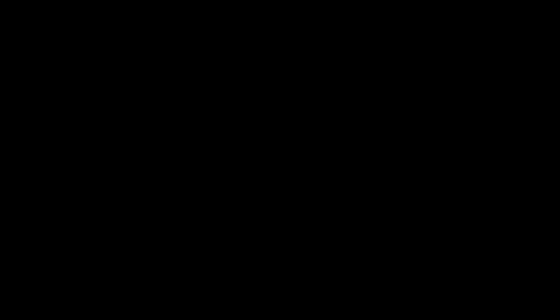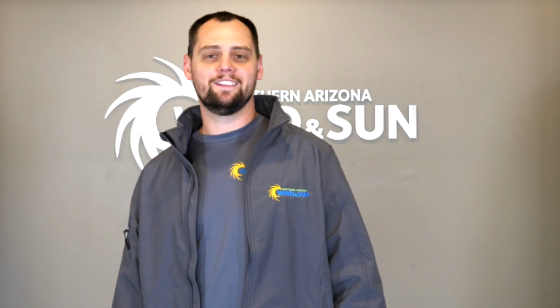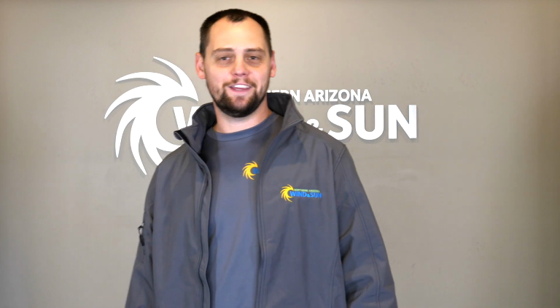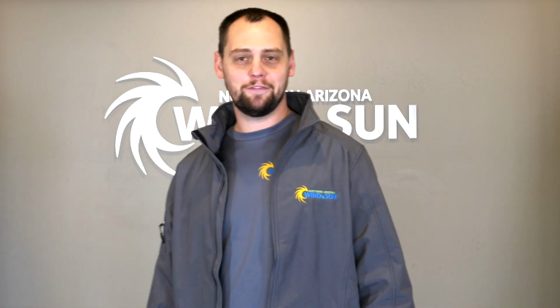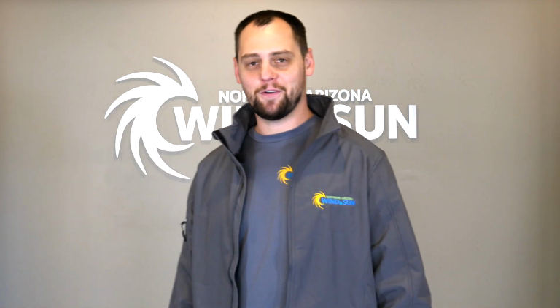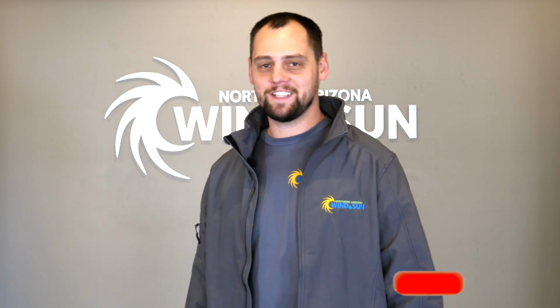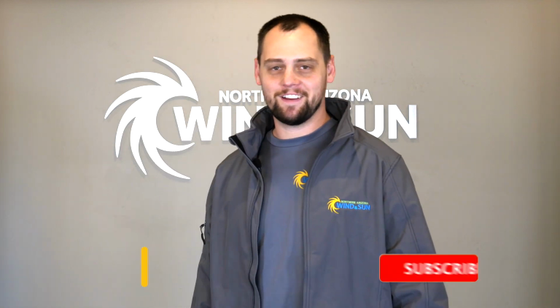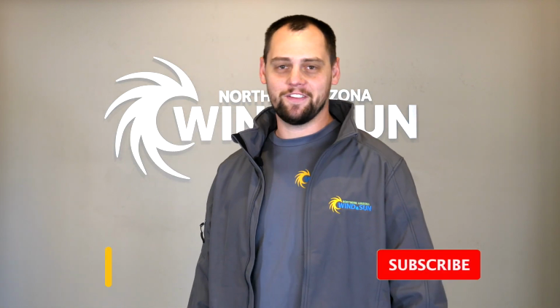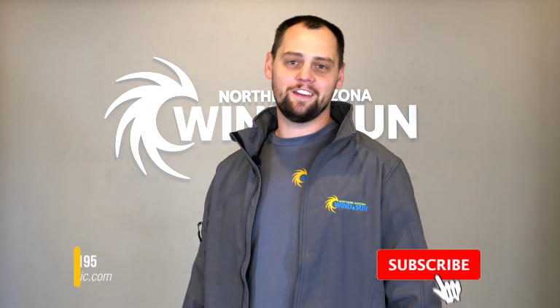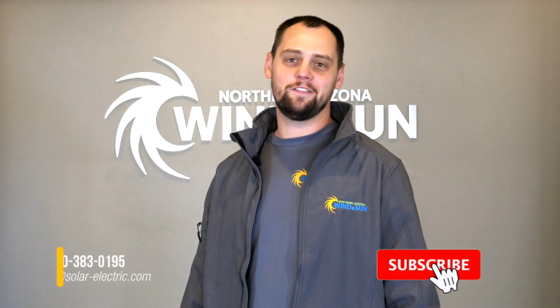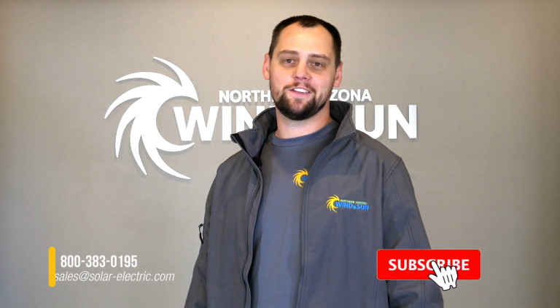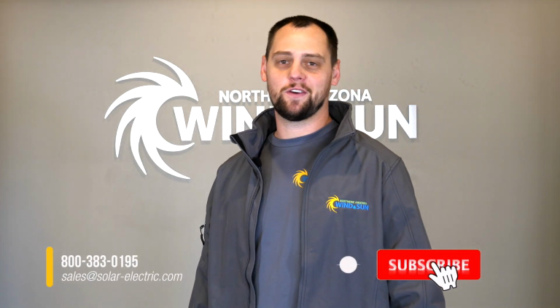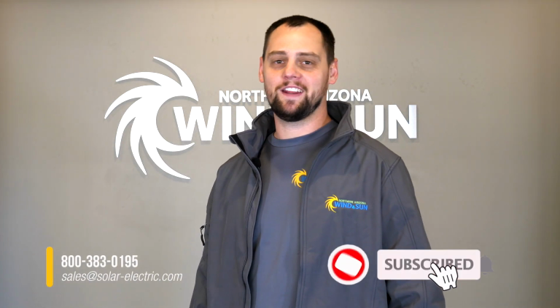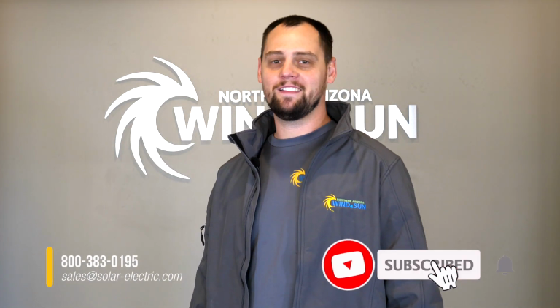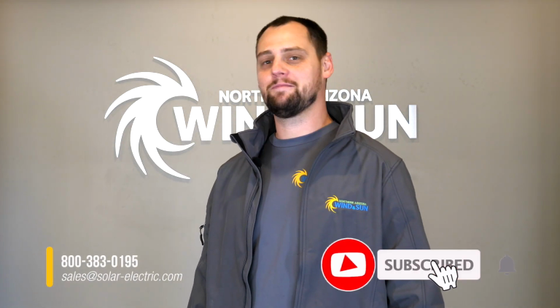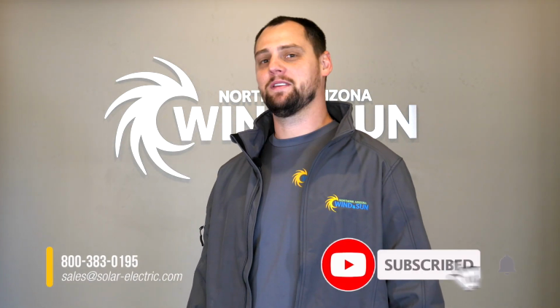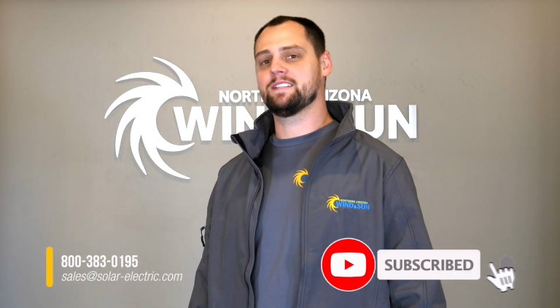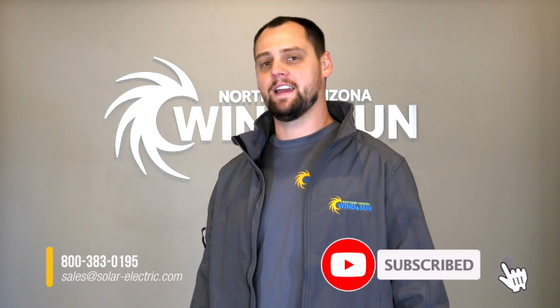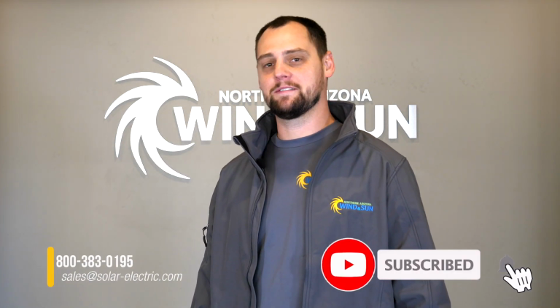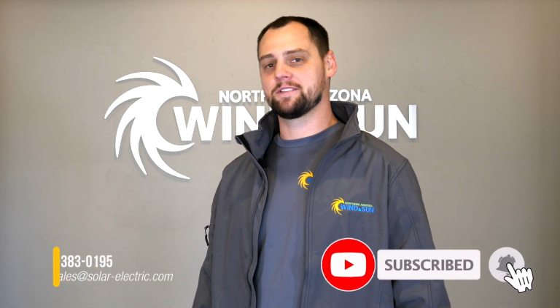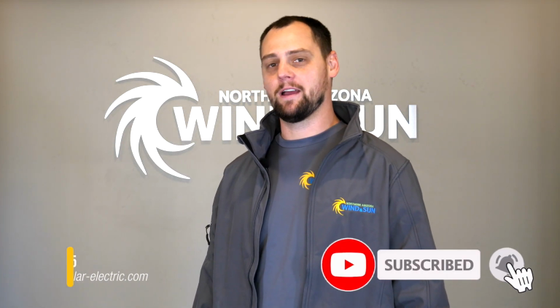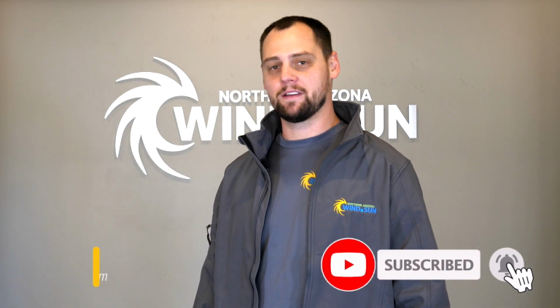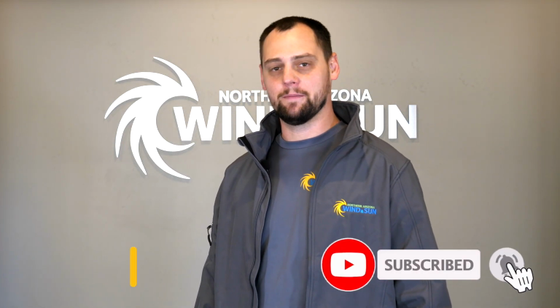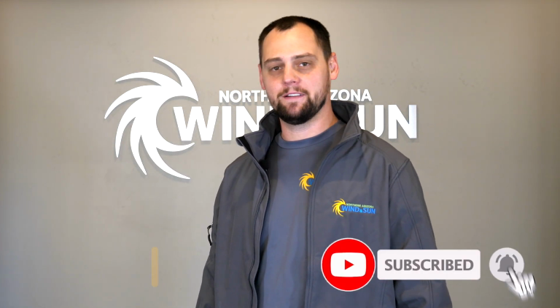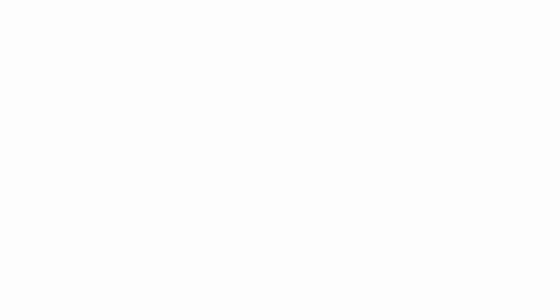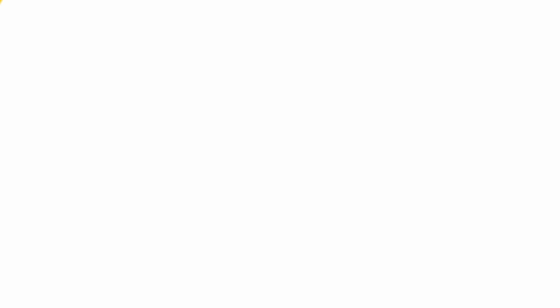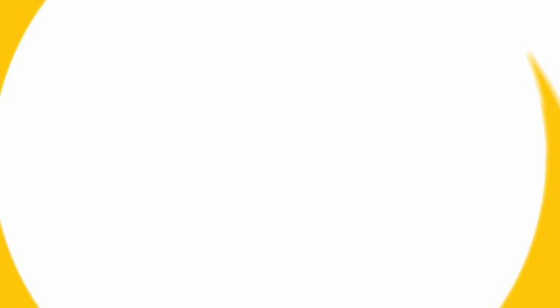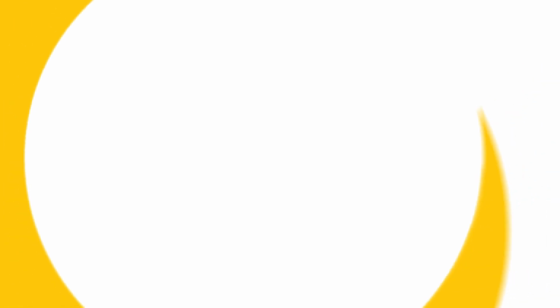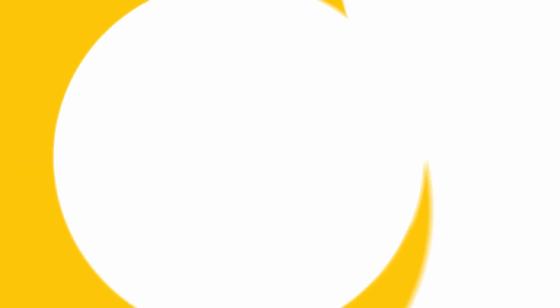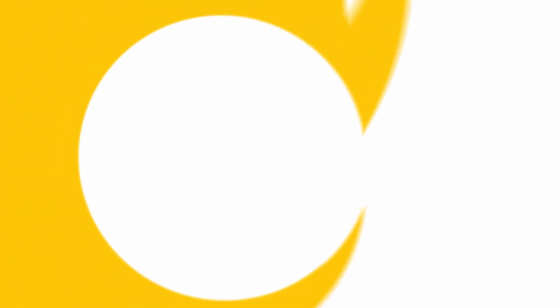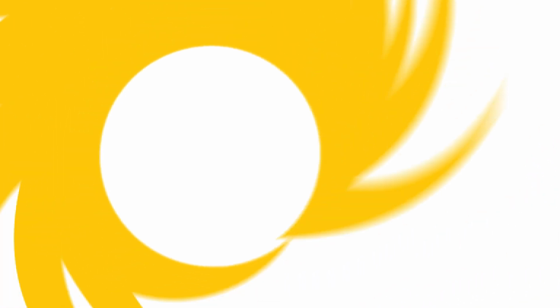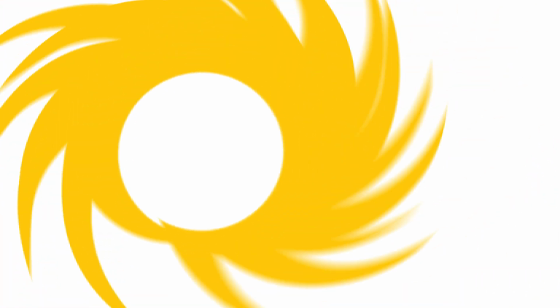Thank you for watching our video. If you enjoyed it, please like, subscribe, and comment. Thank you.